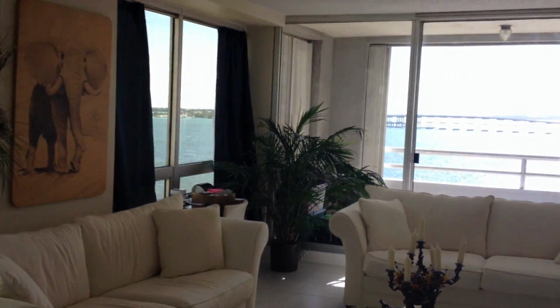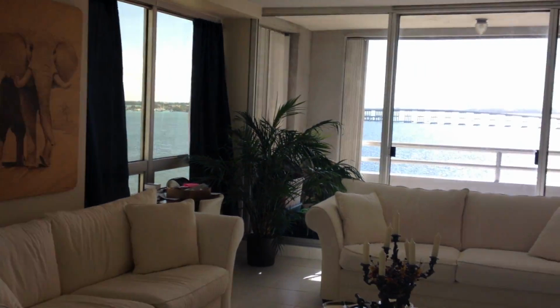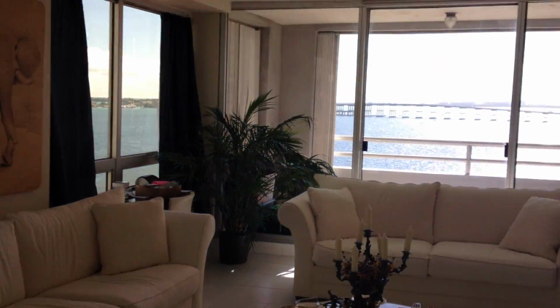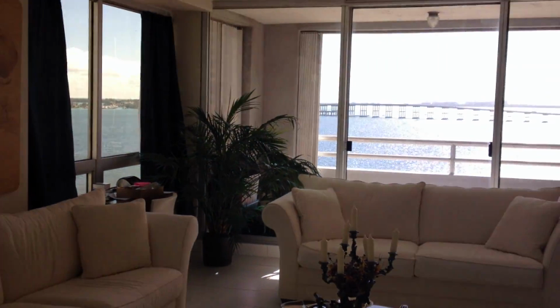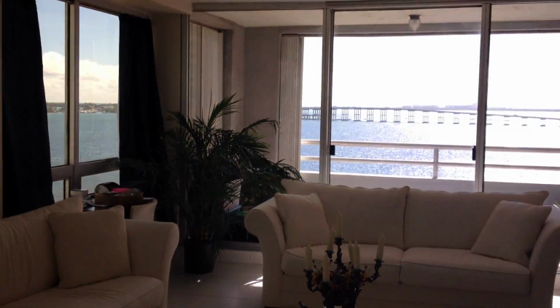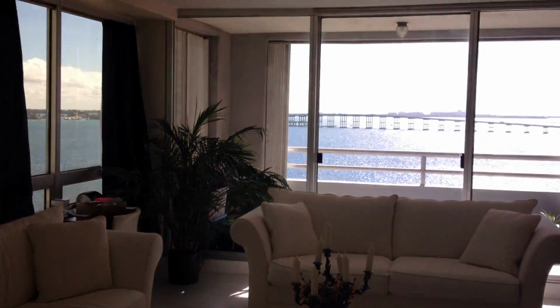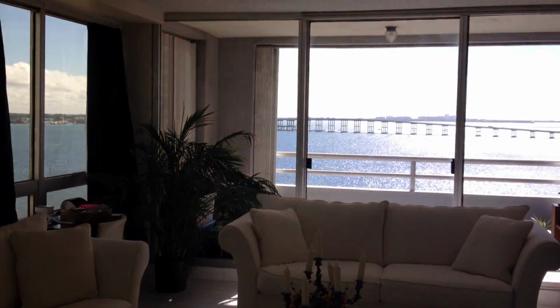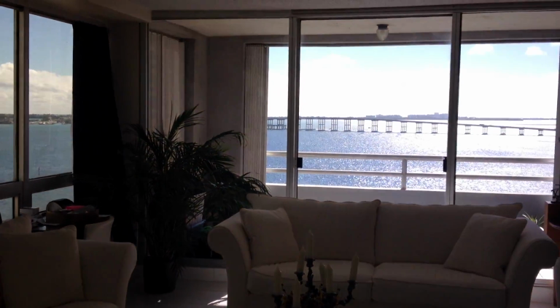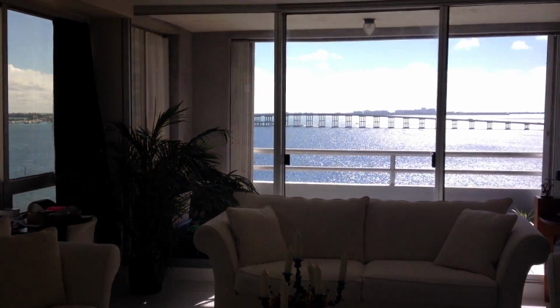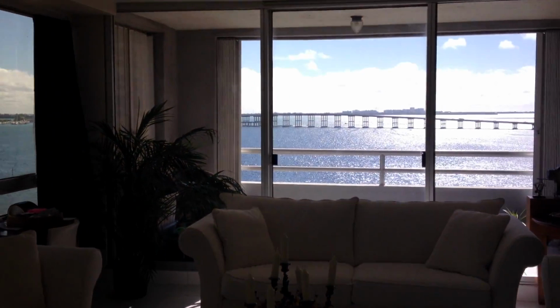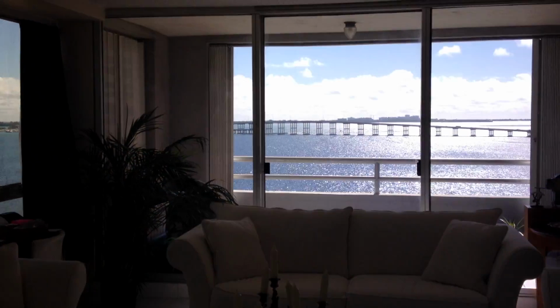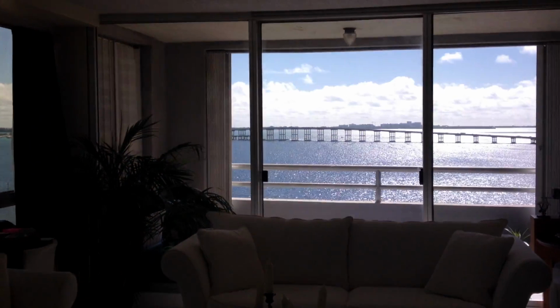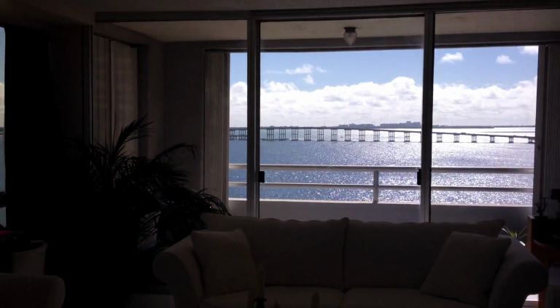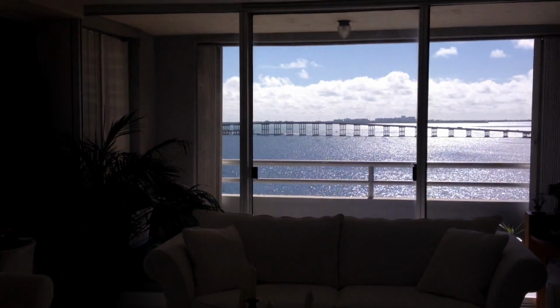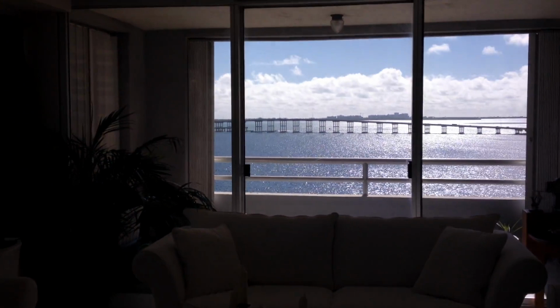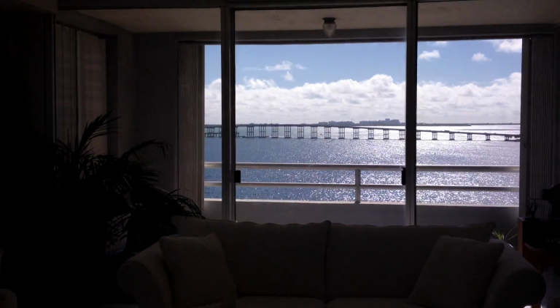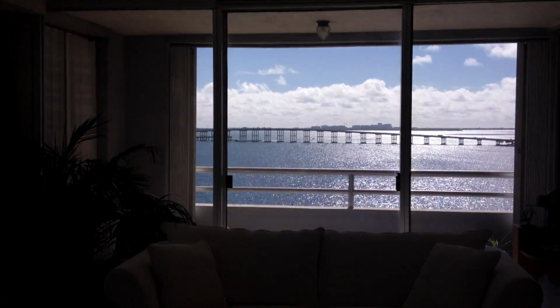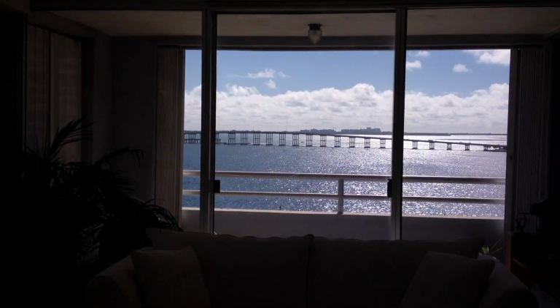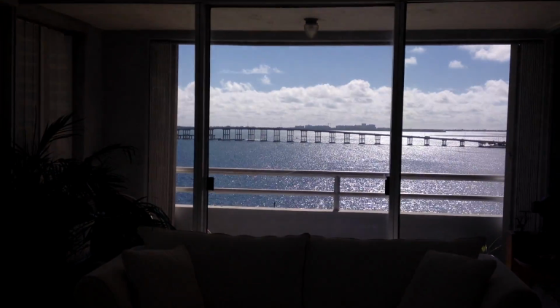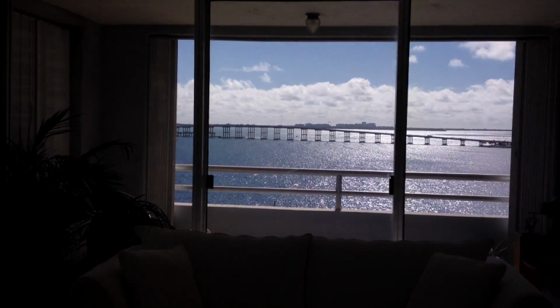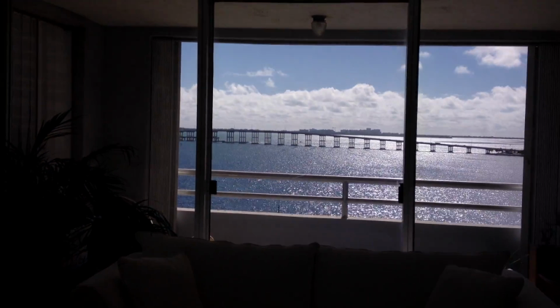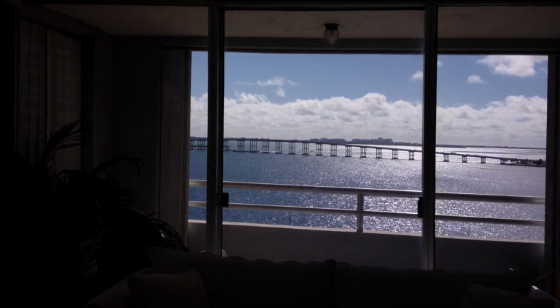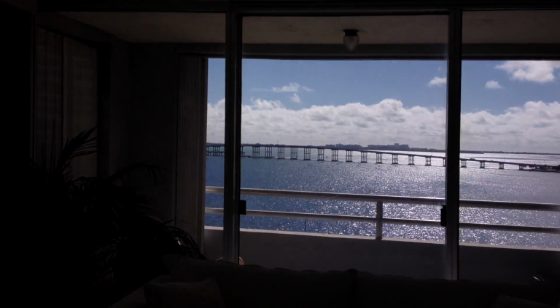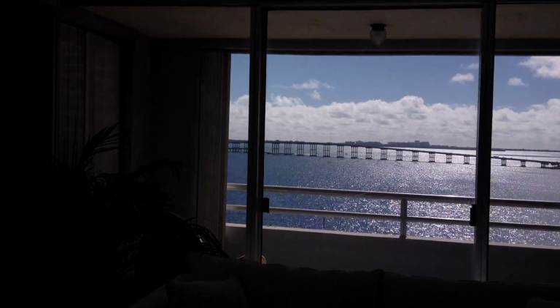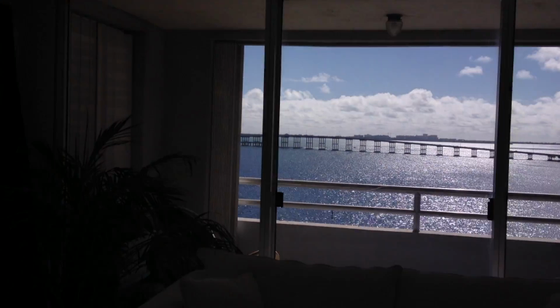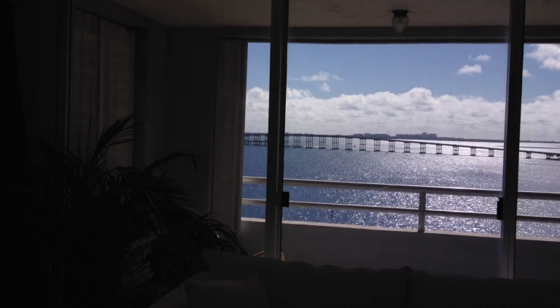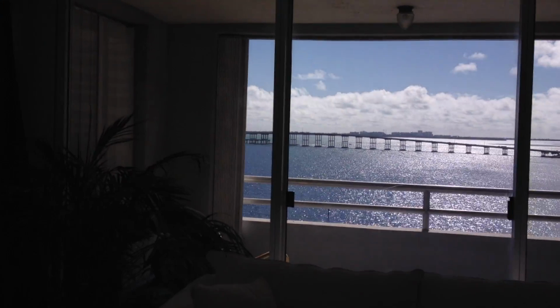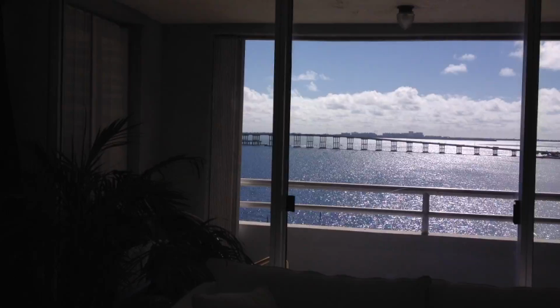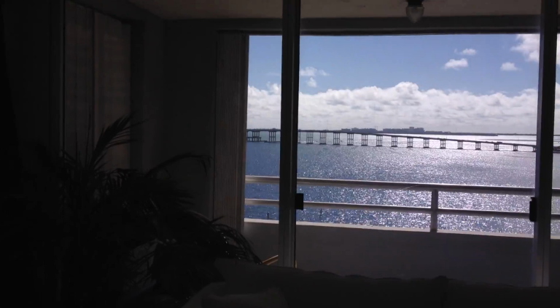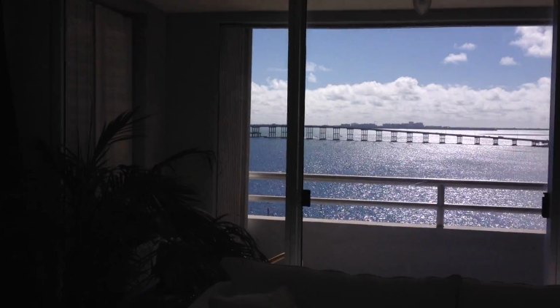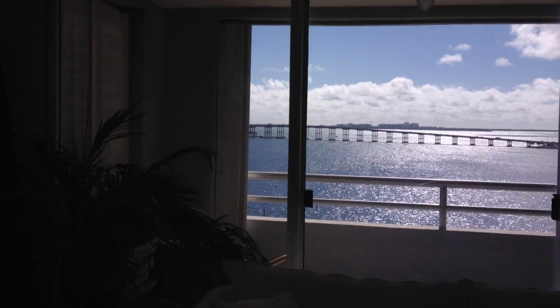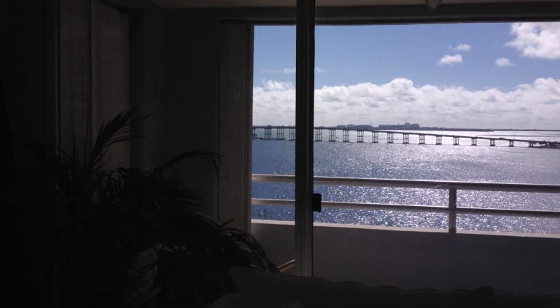We're on the 11th floor here. The views are beautiful — really stunning views.